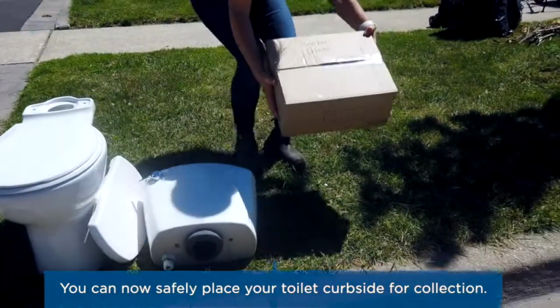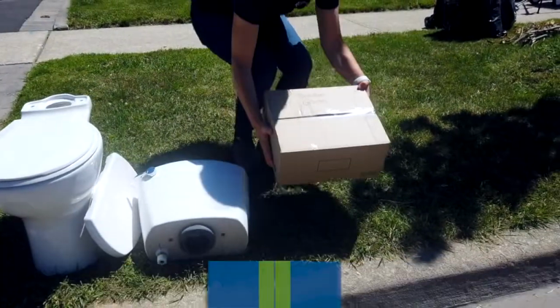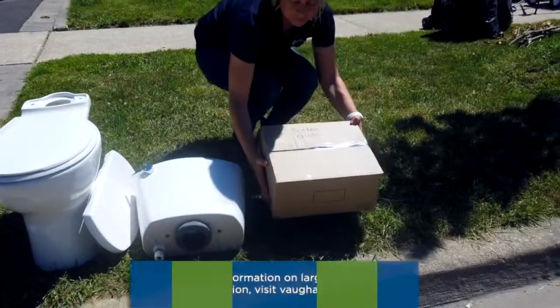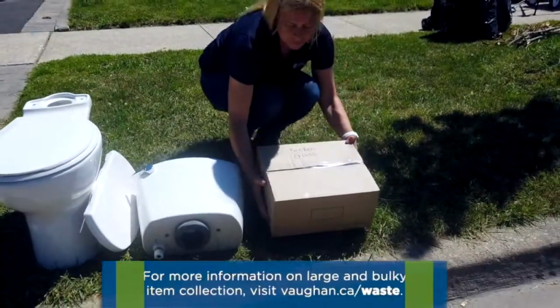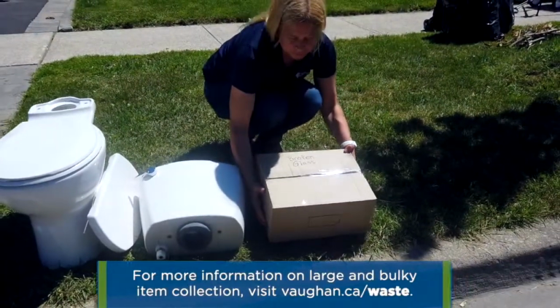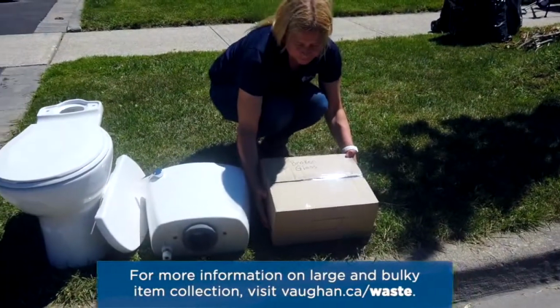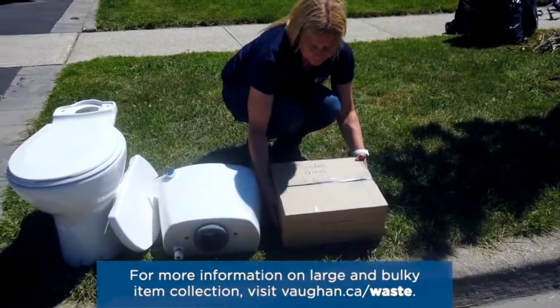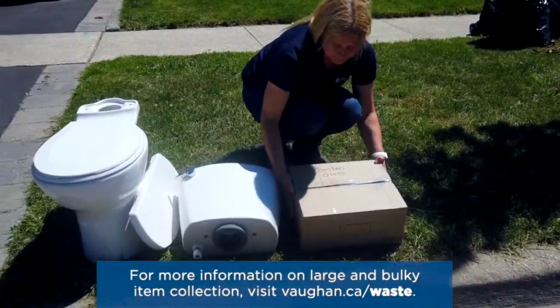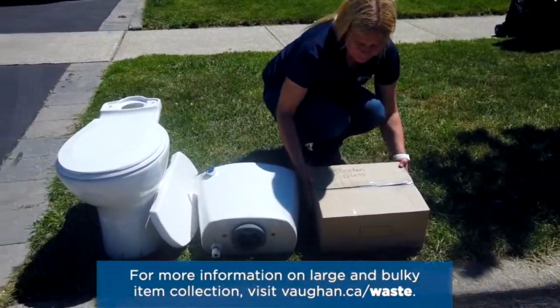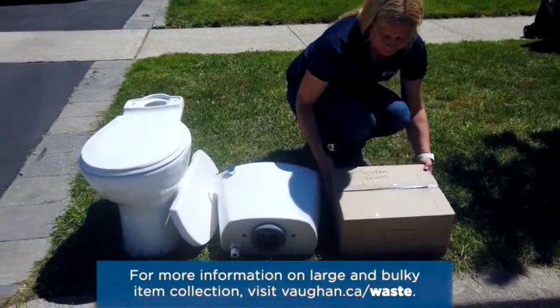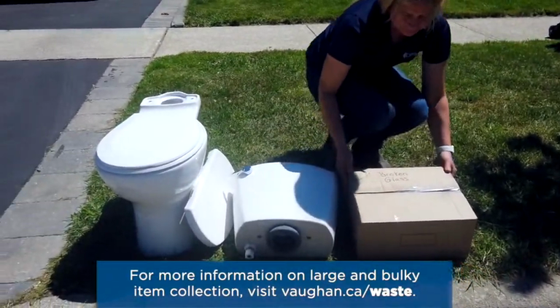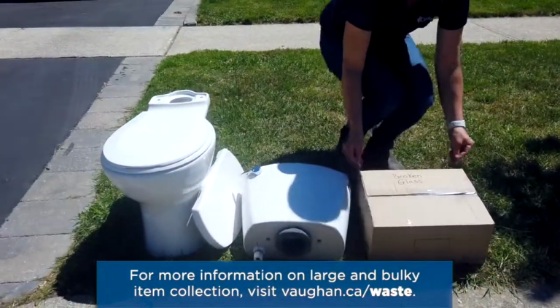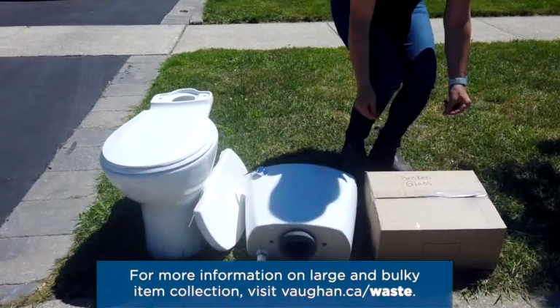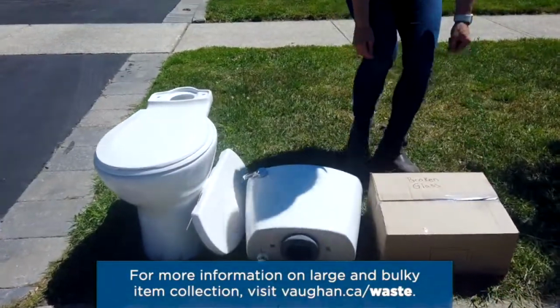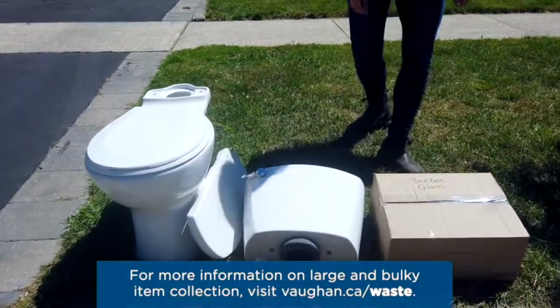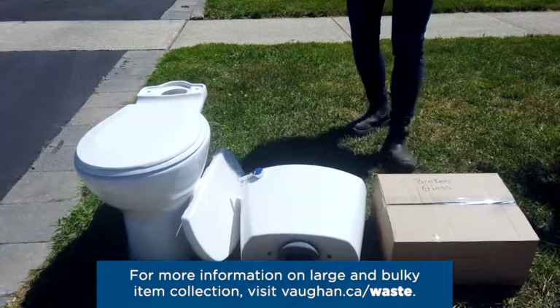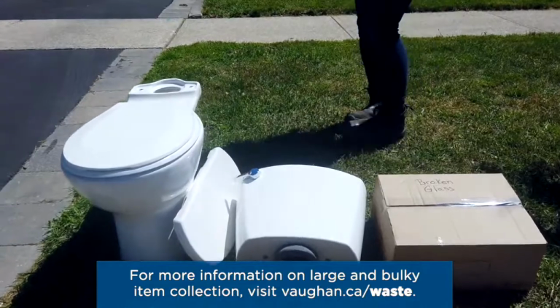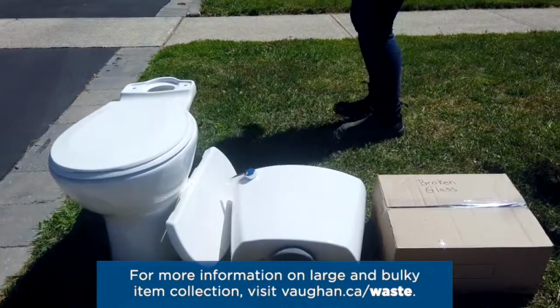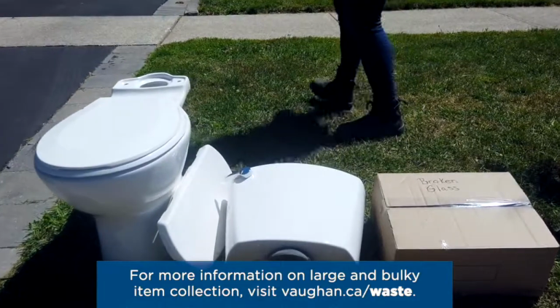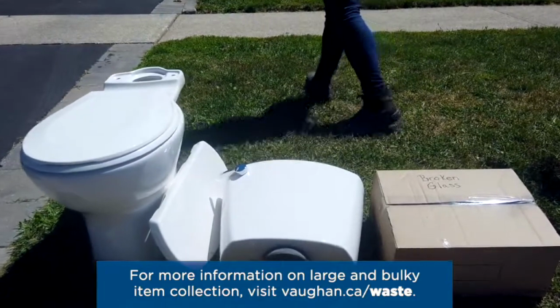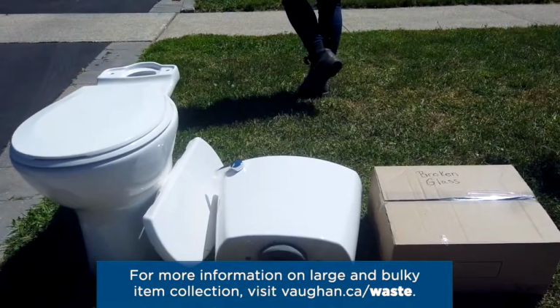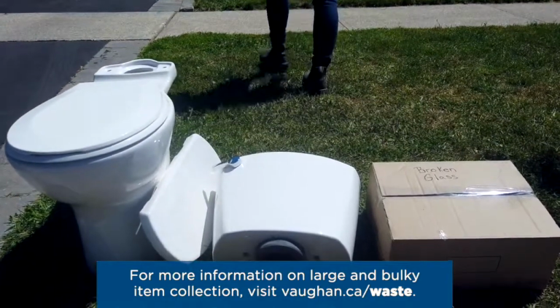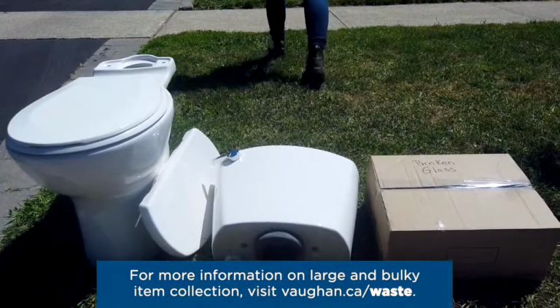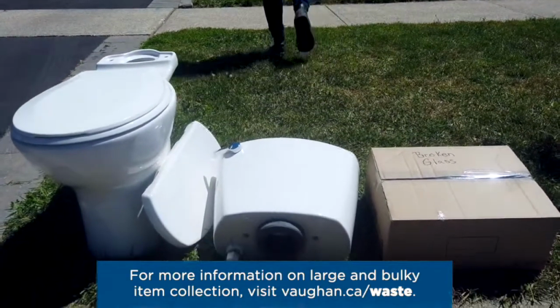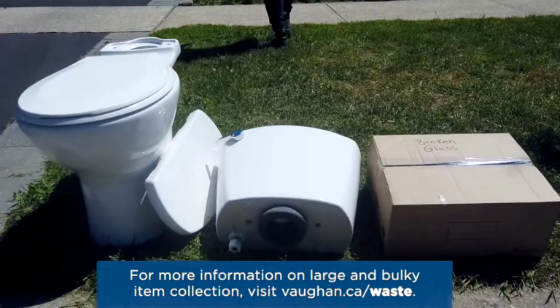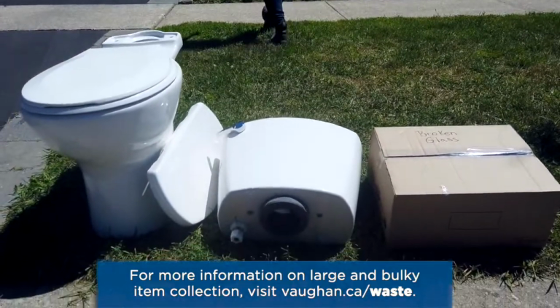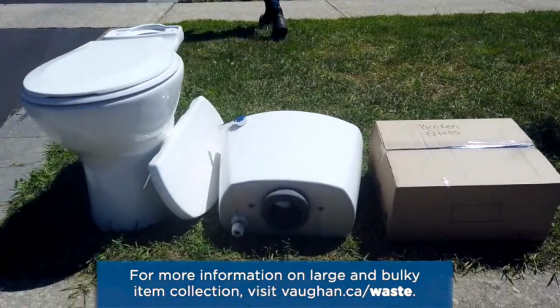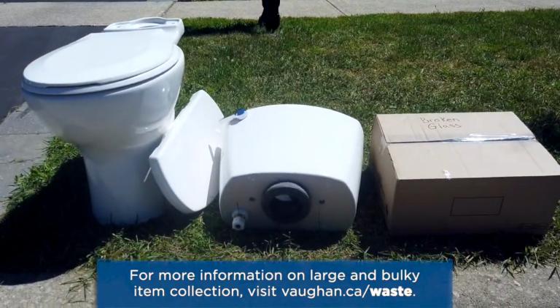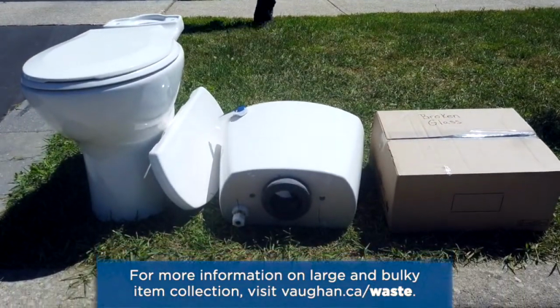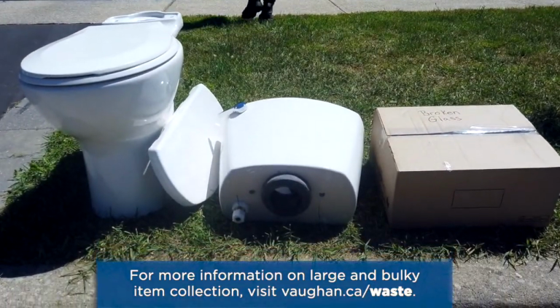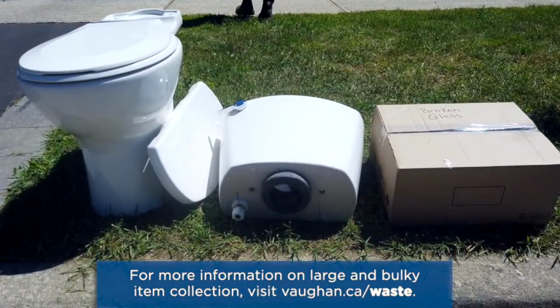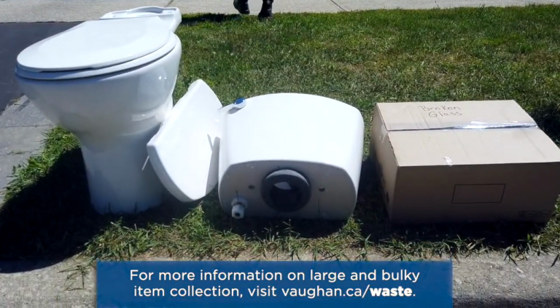For more information on large and bulky item collection, visit vaughan.ca/waste.